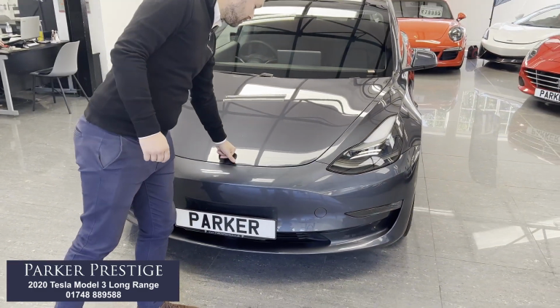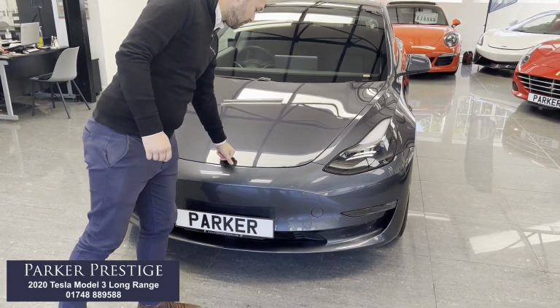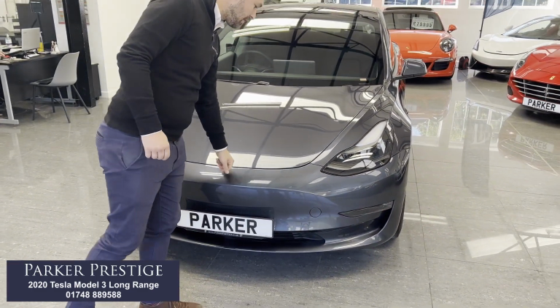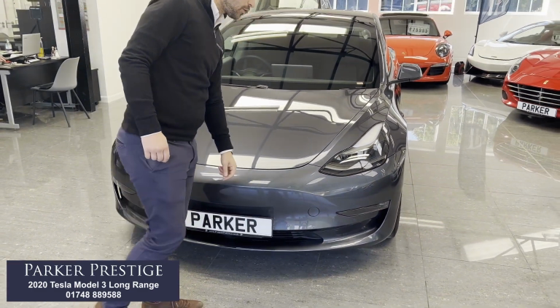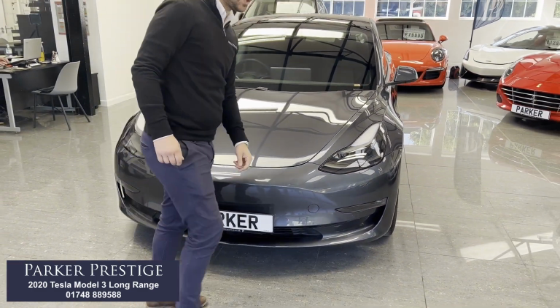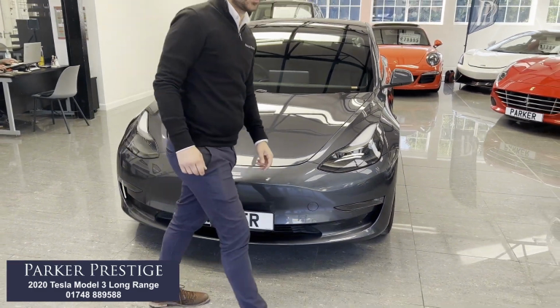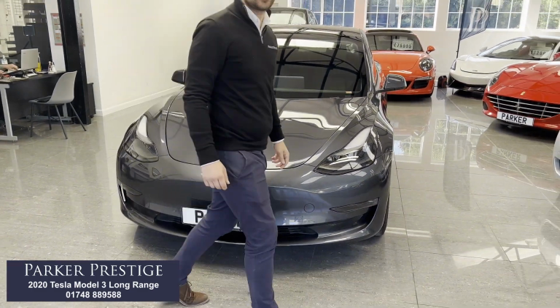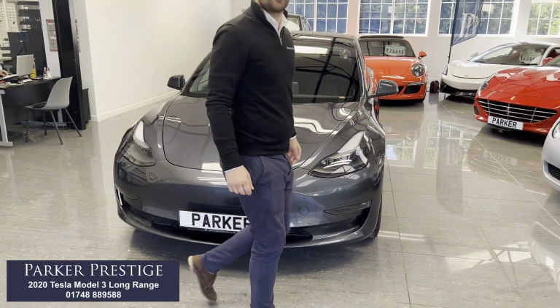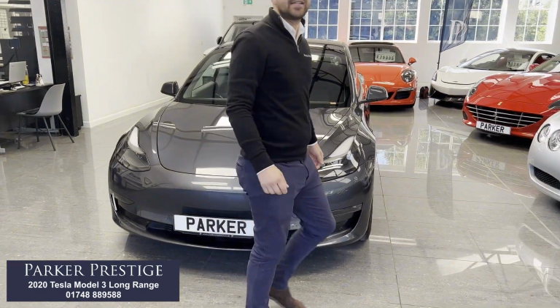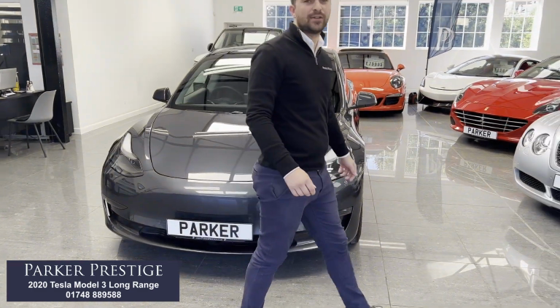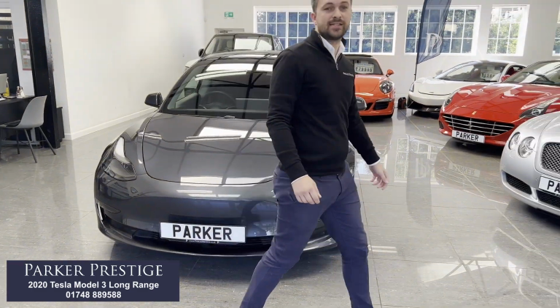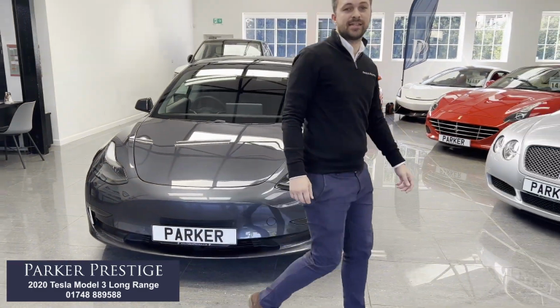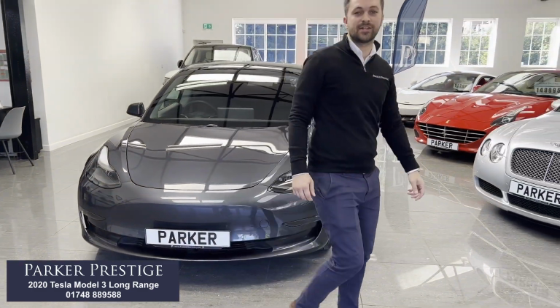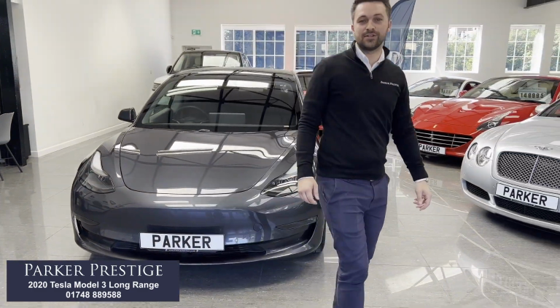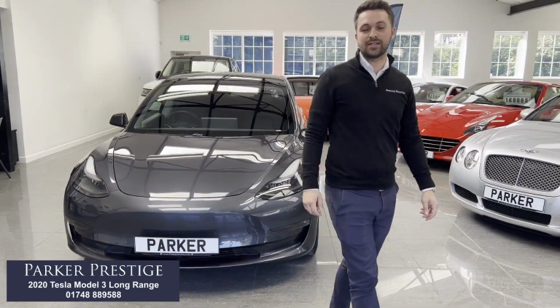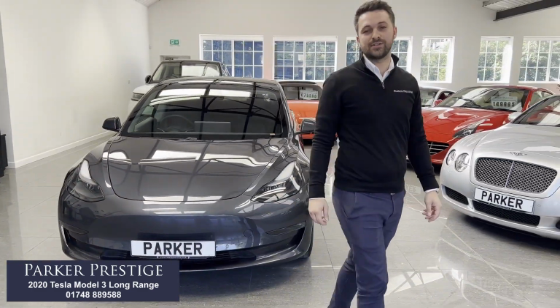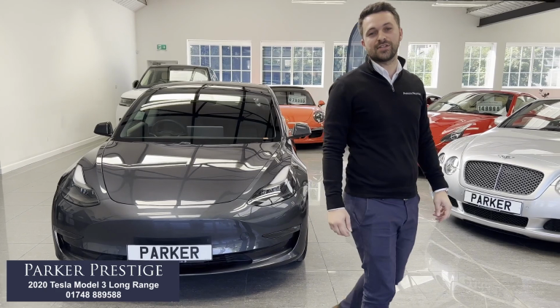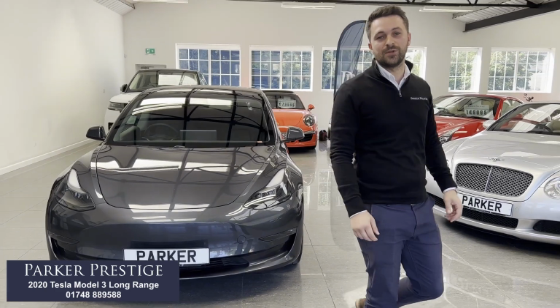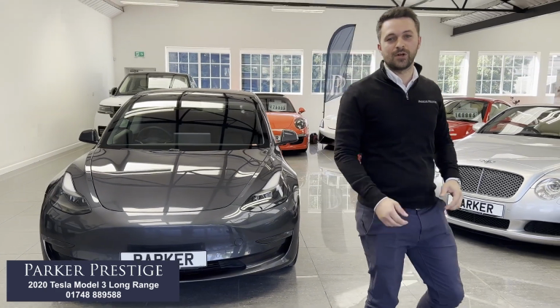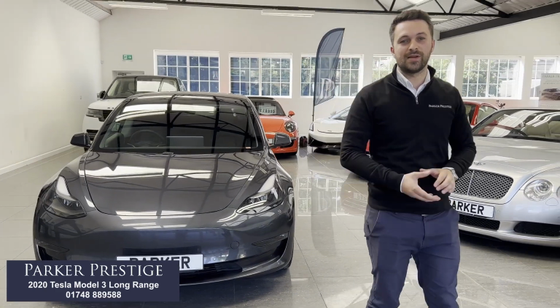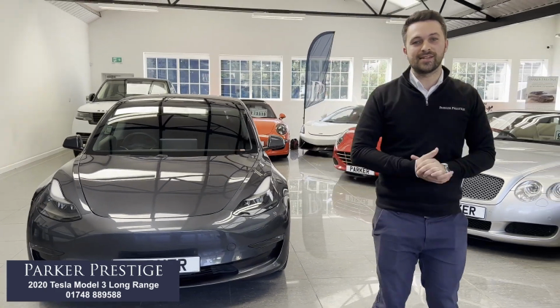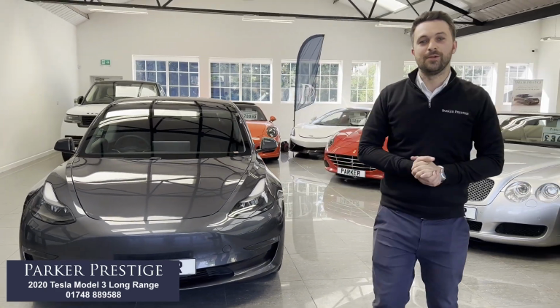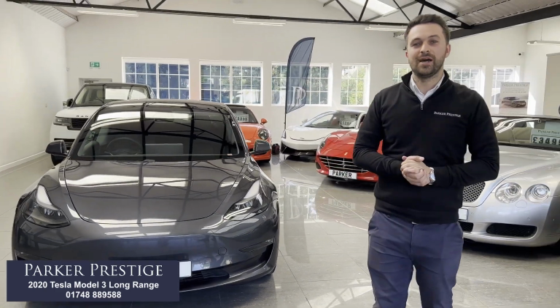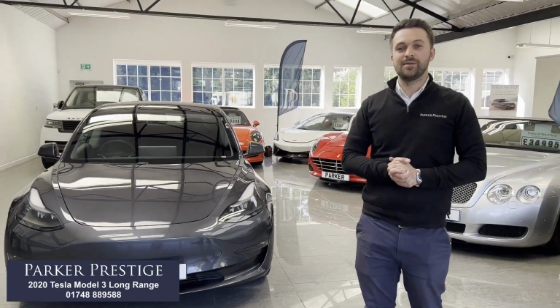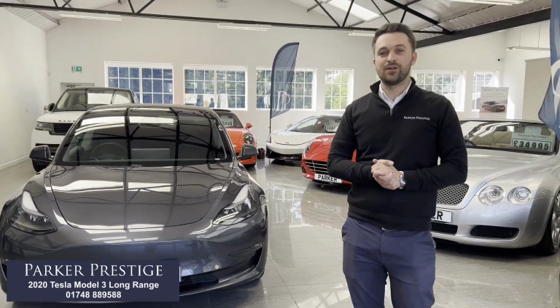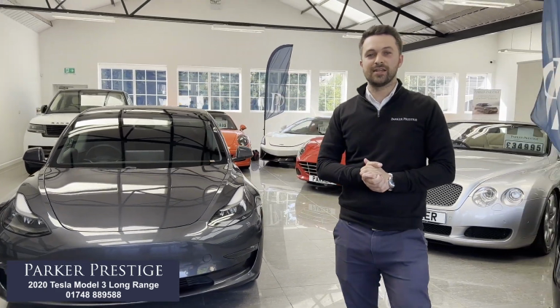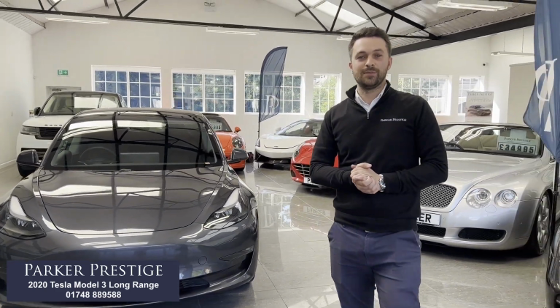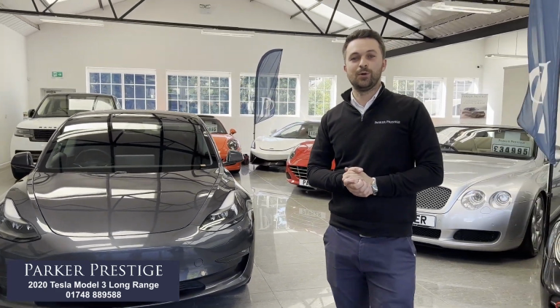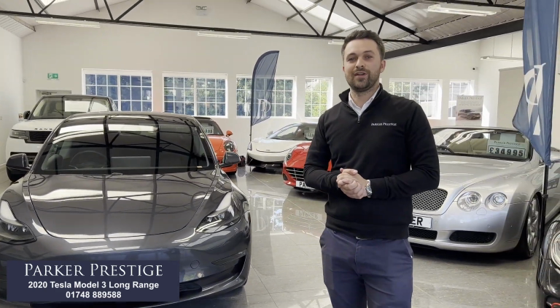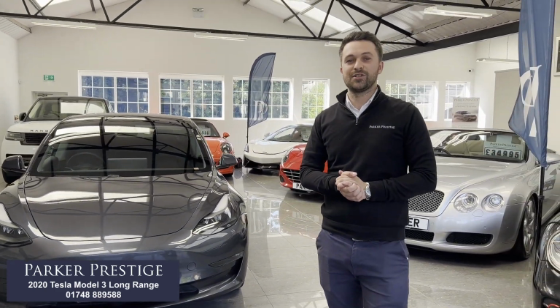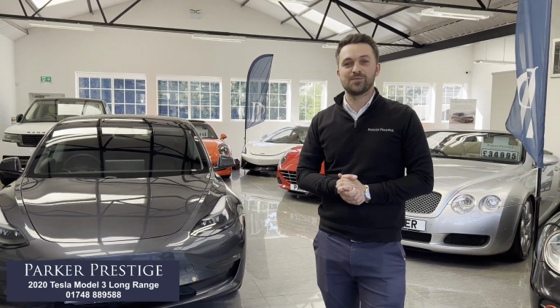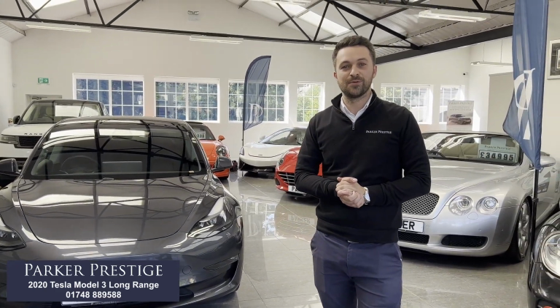If you've got any other questions, please don't hesitate to contact us and we'll do our best to help. My name's Ollie — hopefully catch up soon.